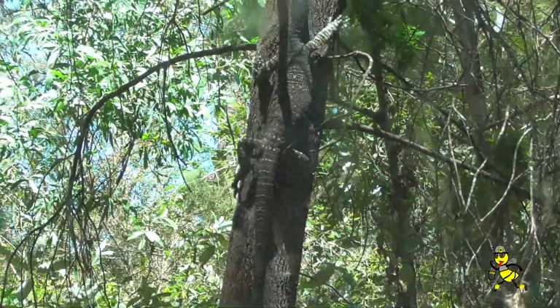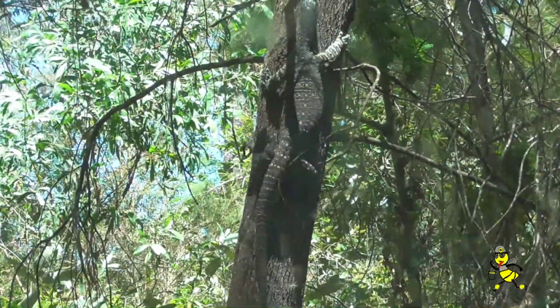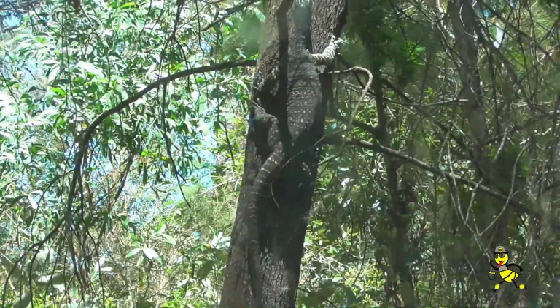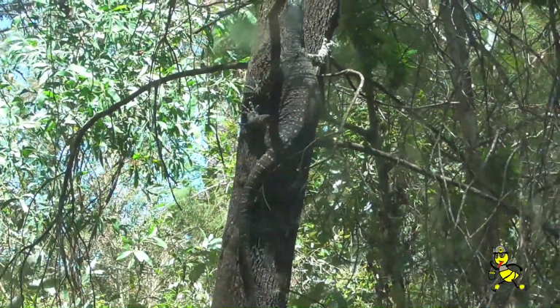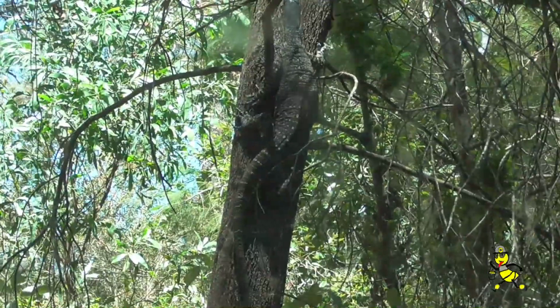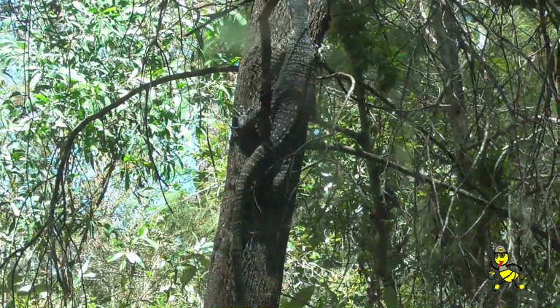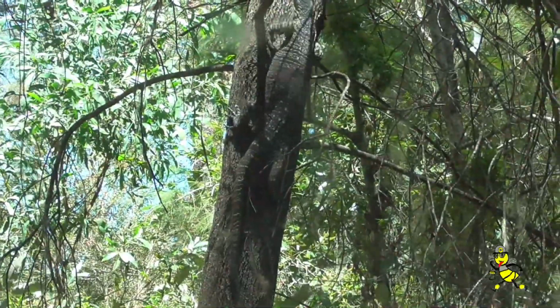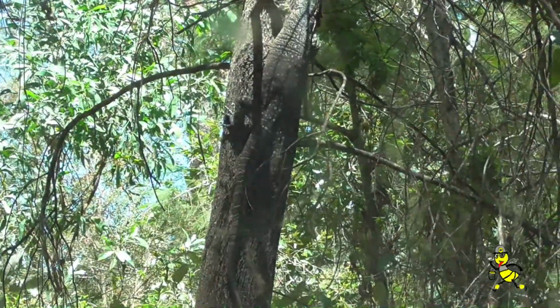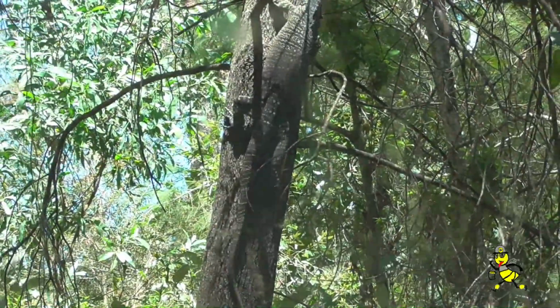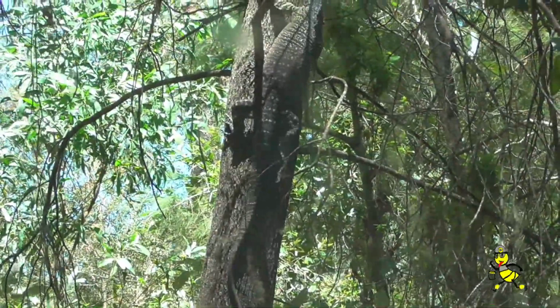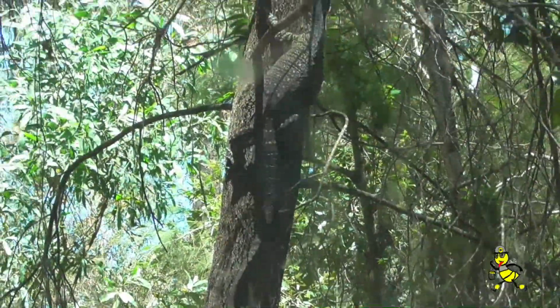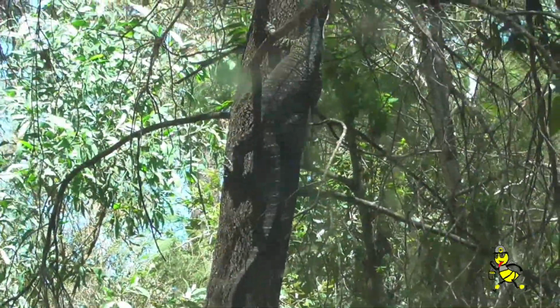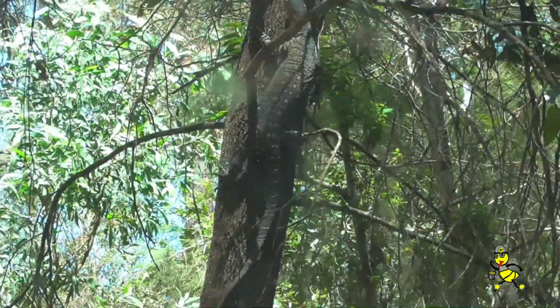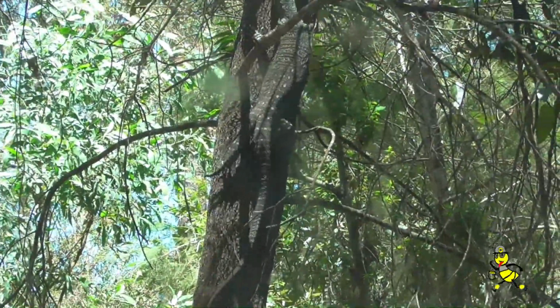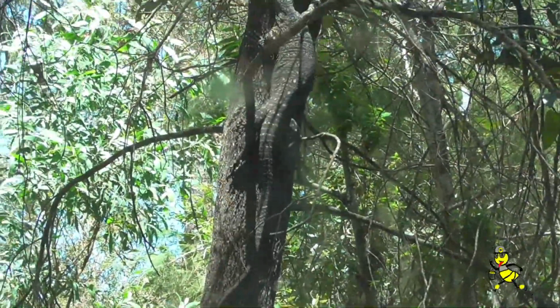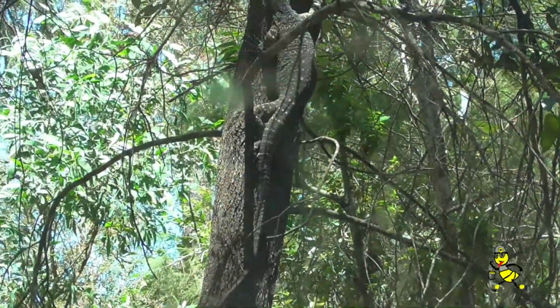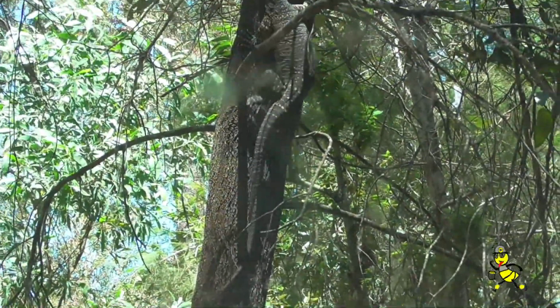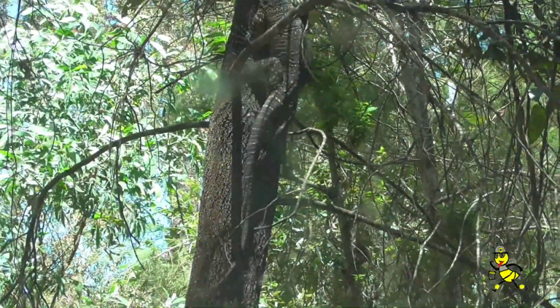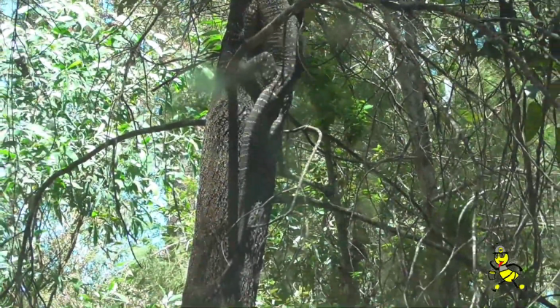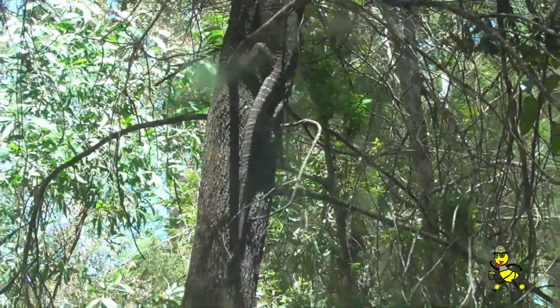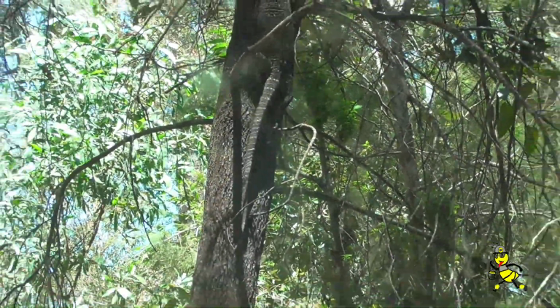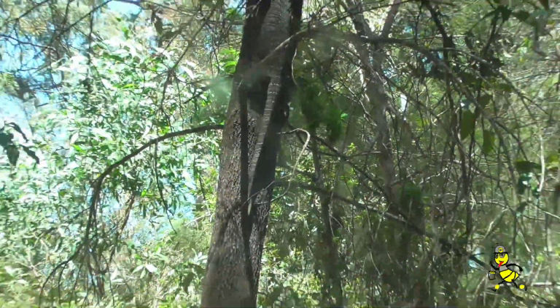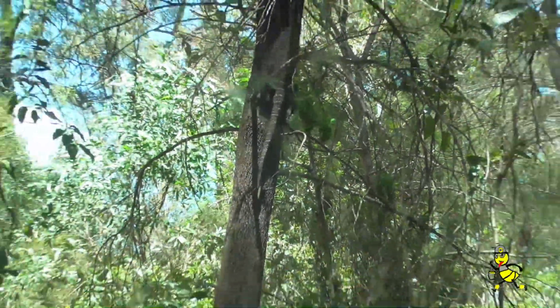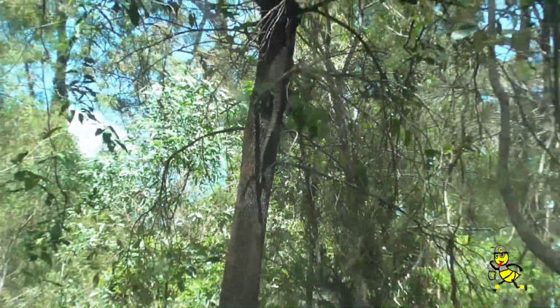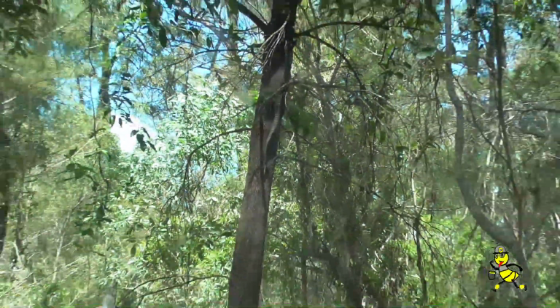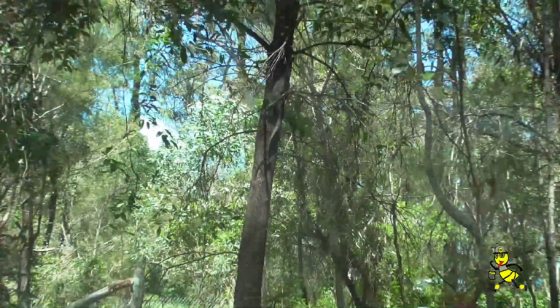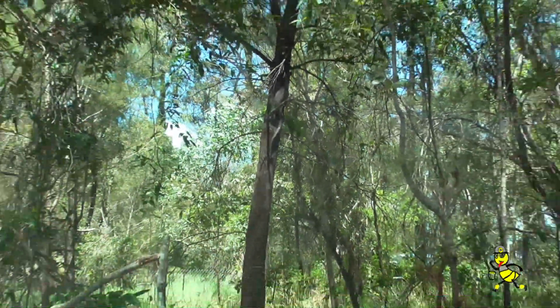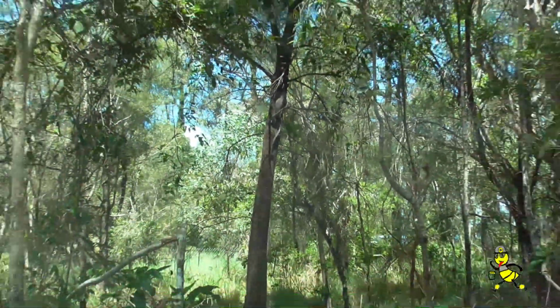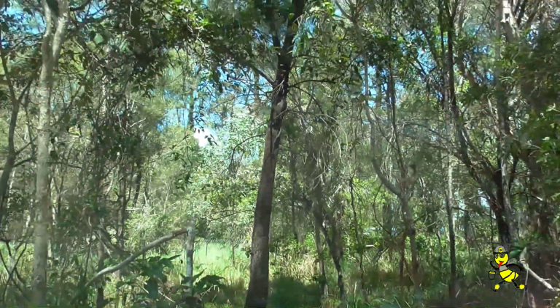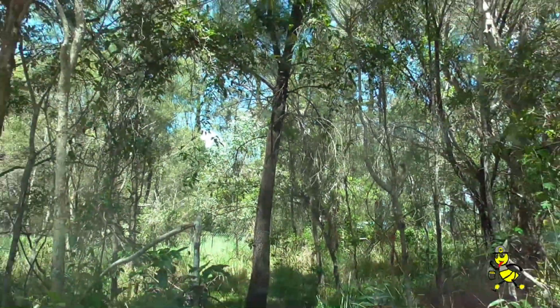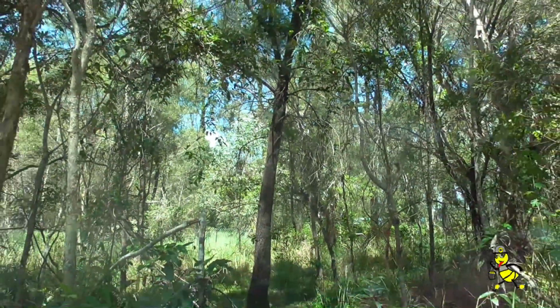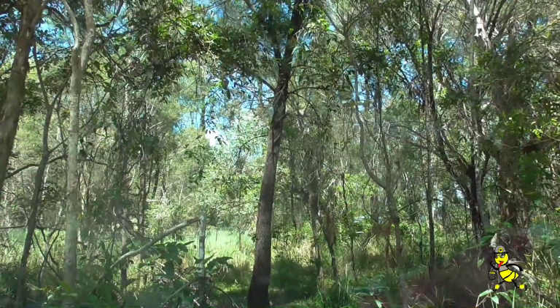I have not seen any goannas on this particular site for some time, but this one climbing the tree is a beauty.